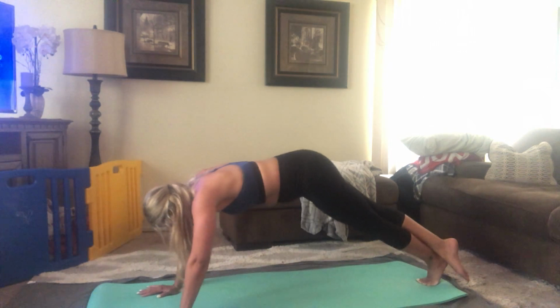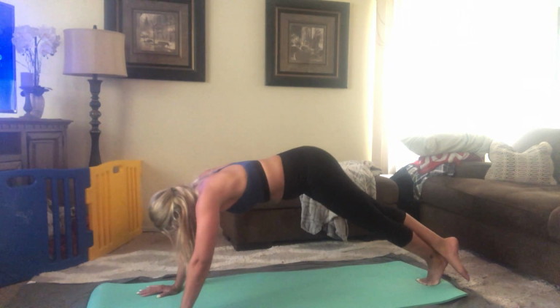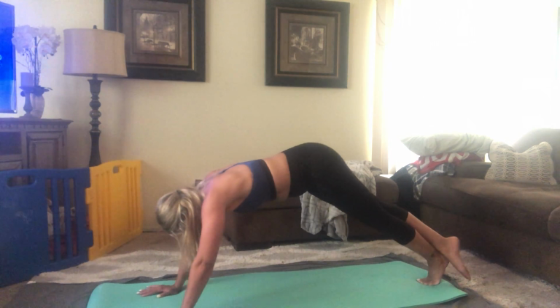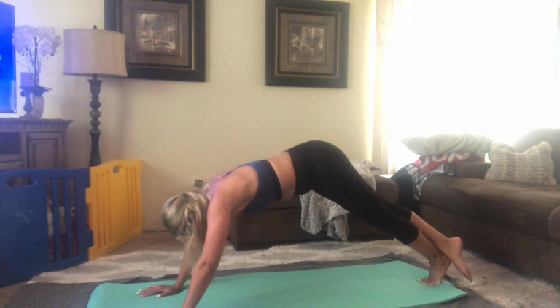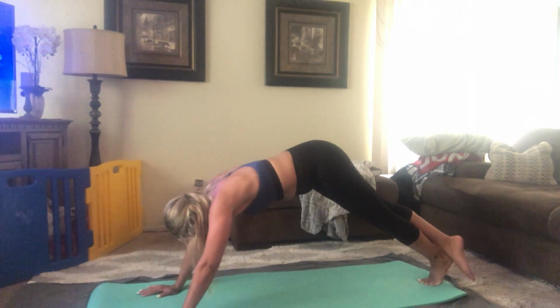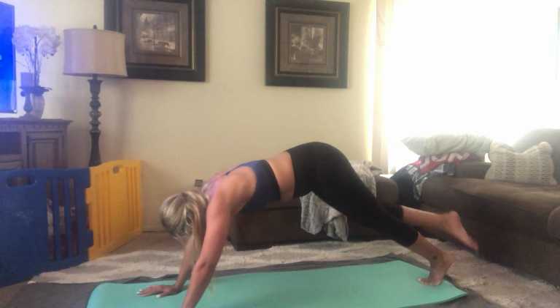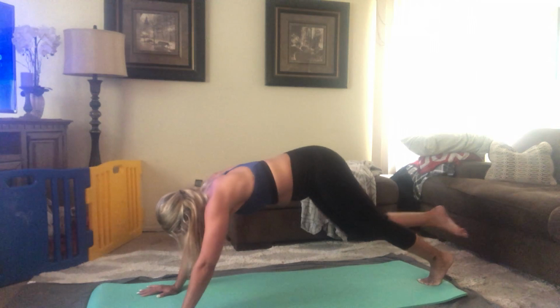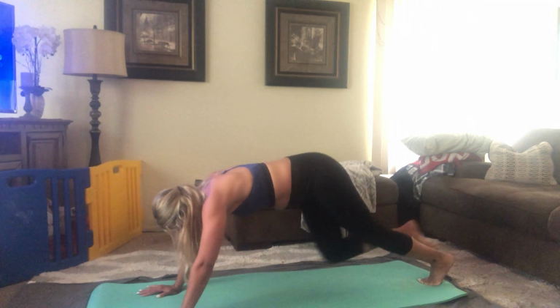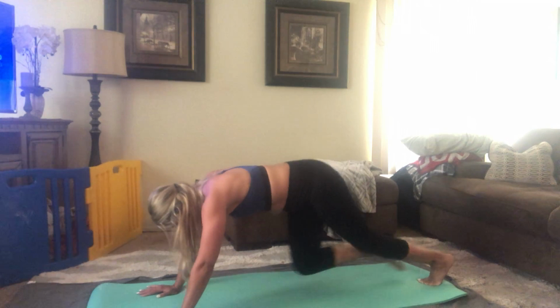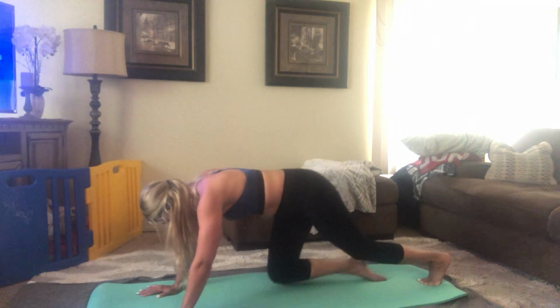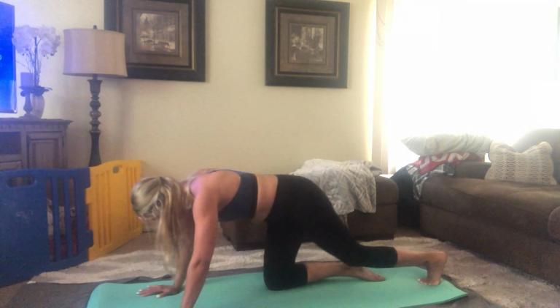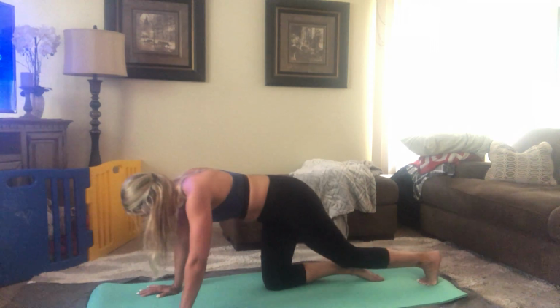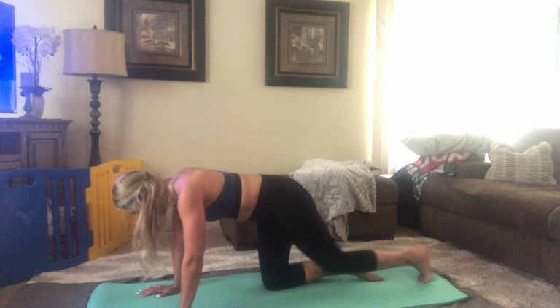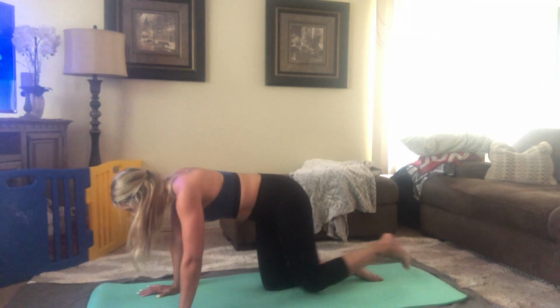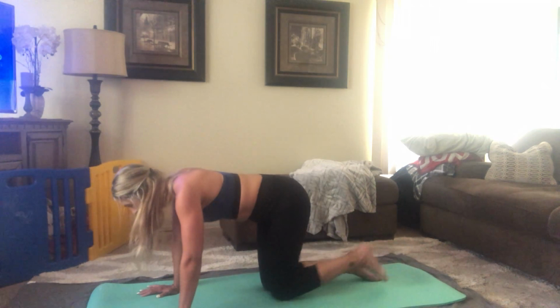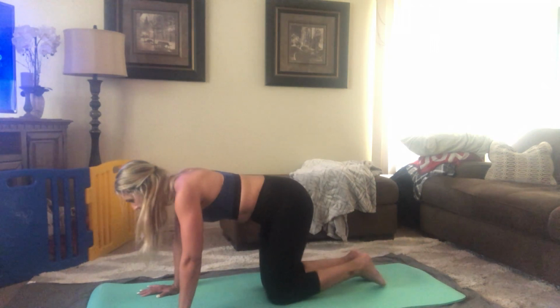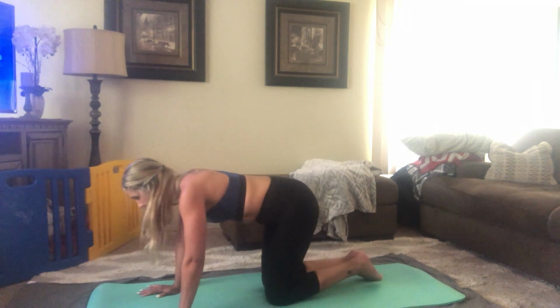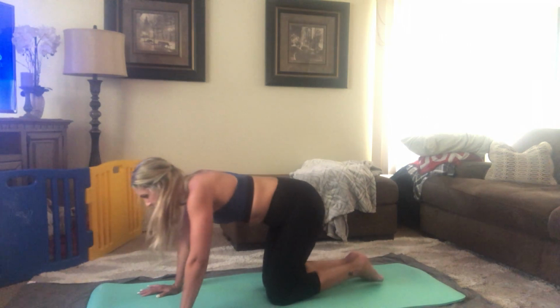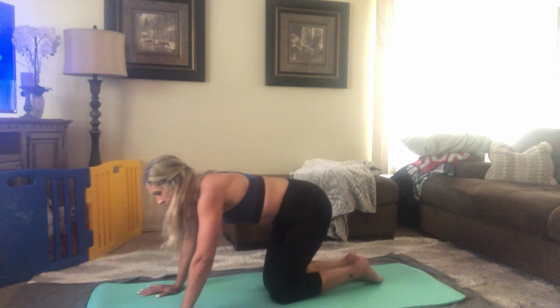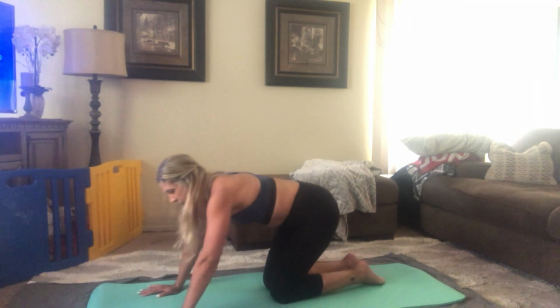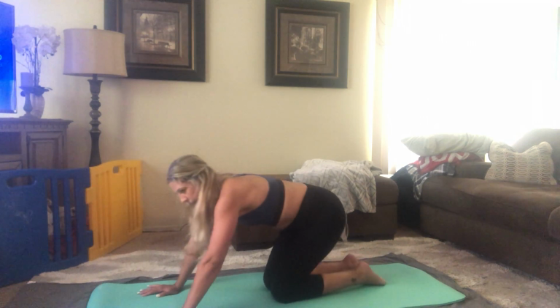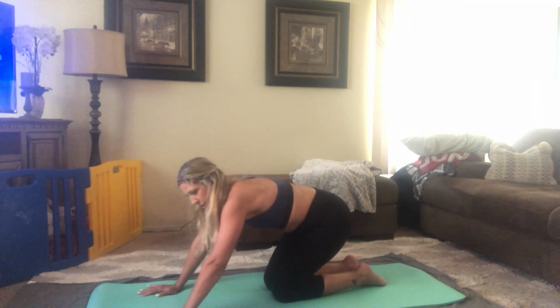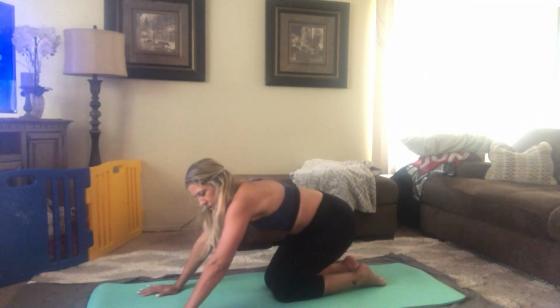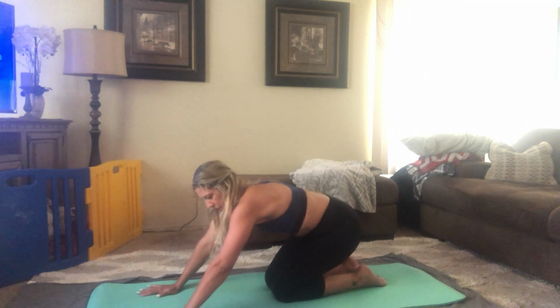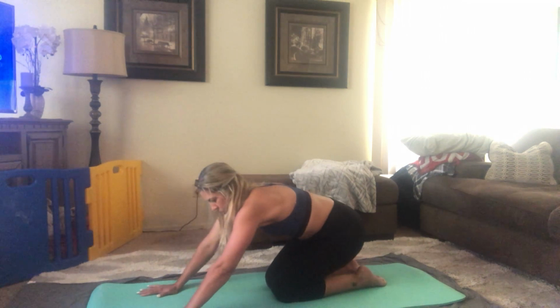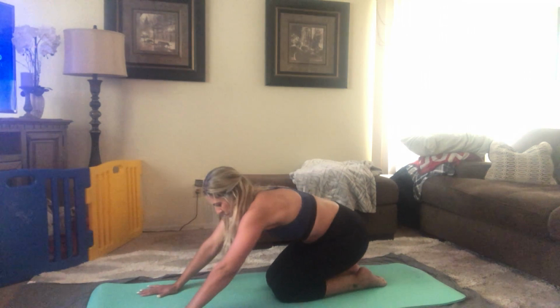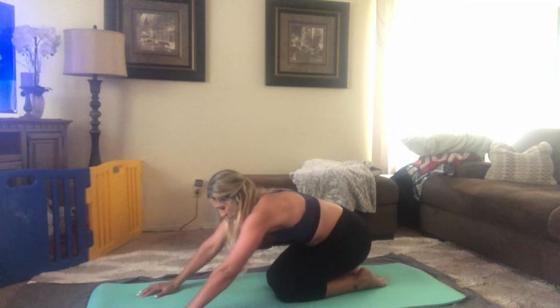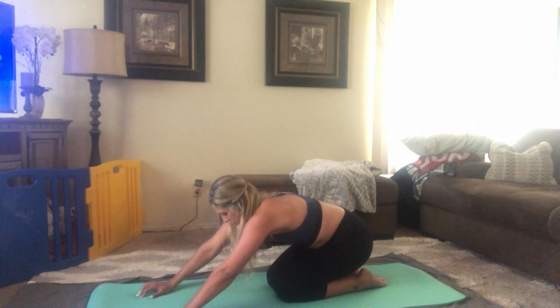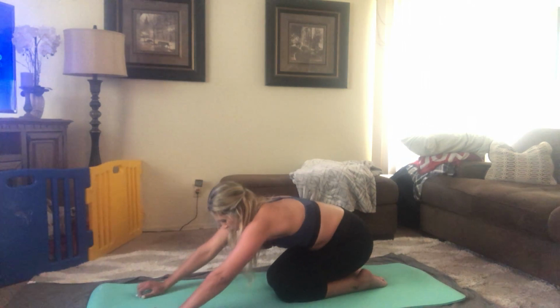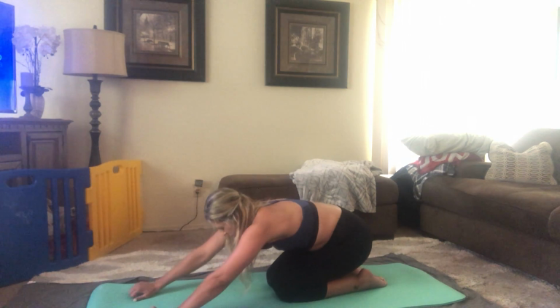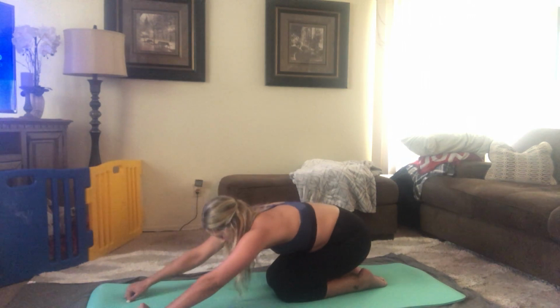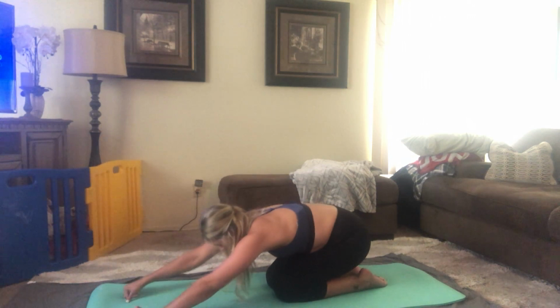Rotate back. Bring the knees down to the mat and just finish with another shelf stretch here.